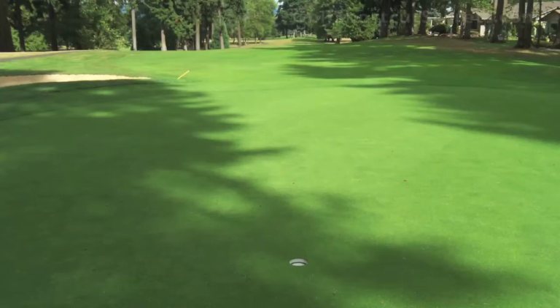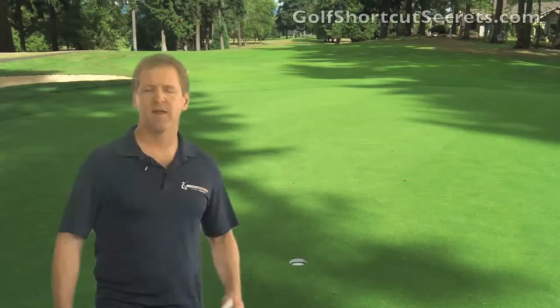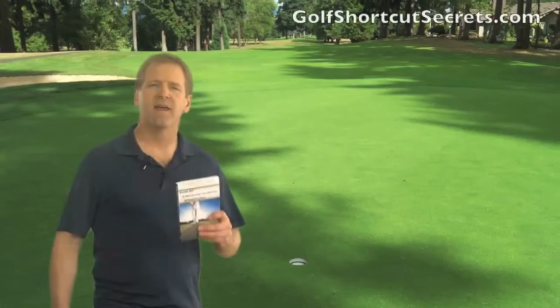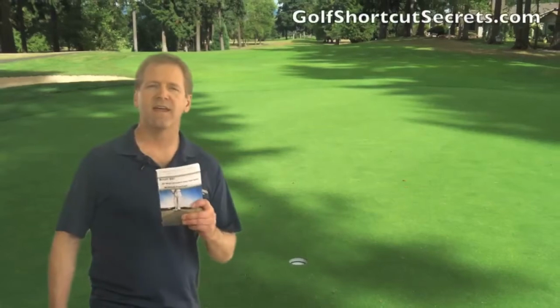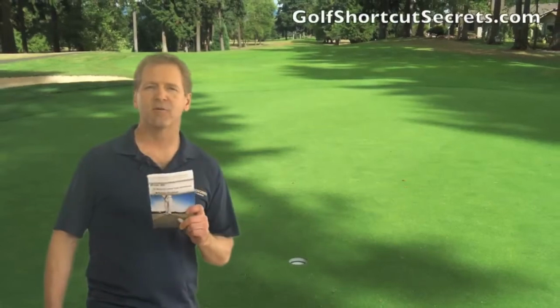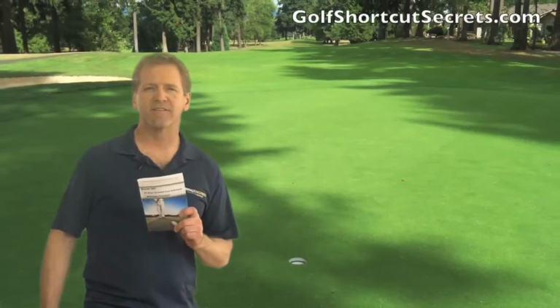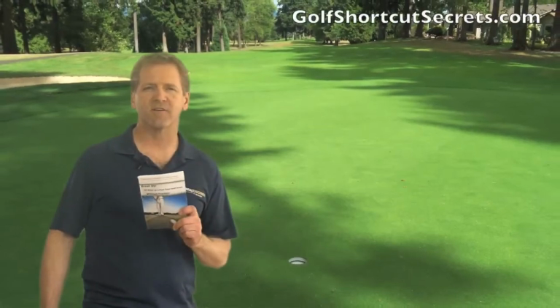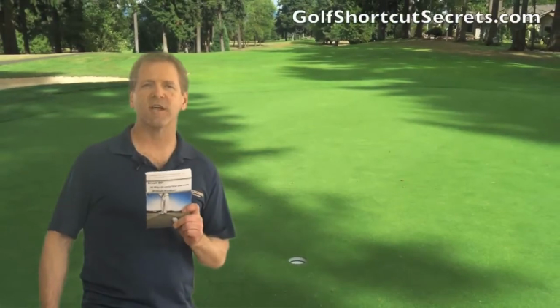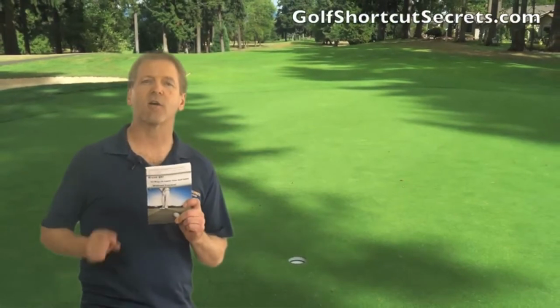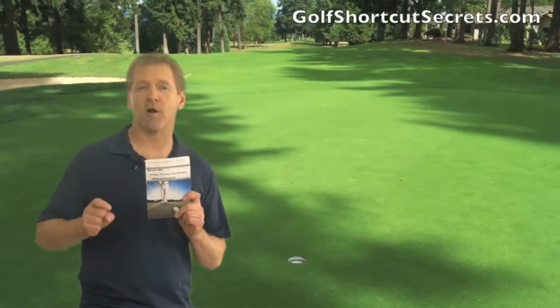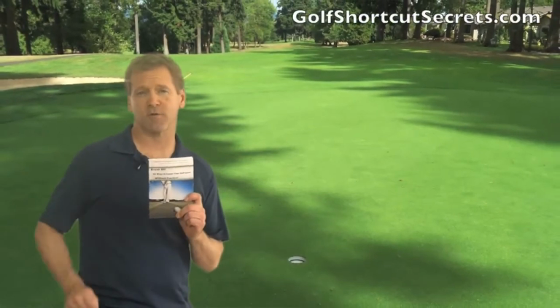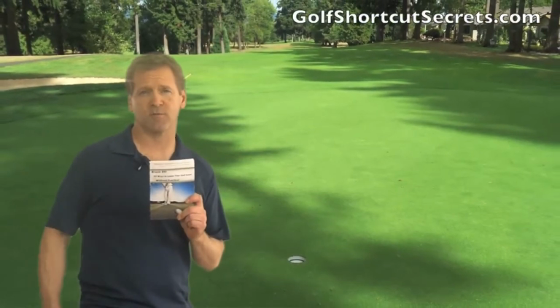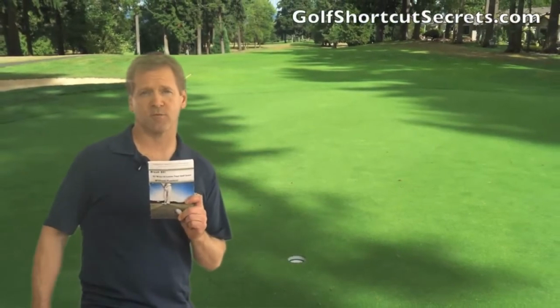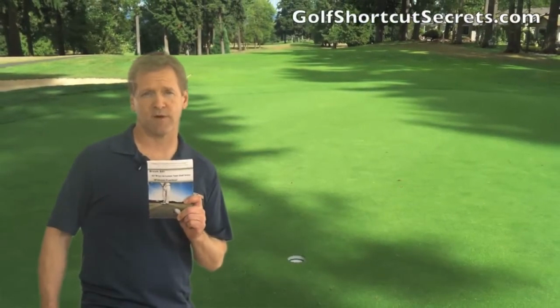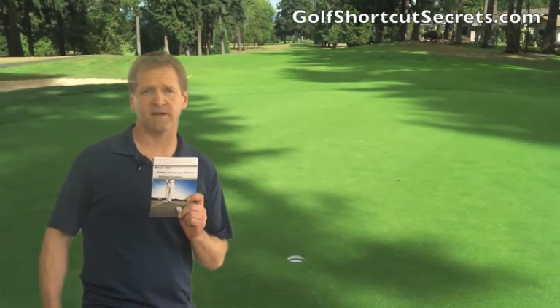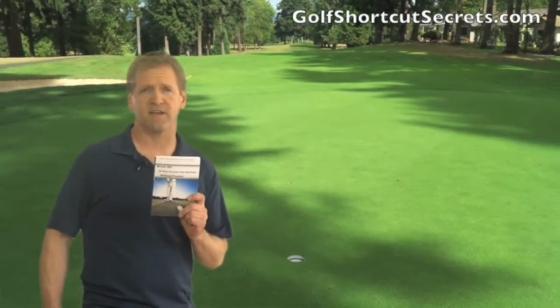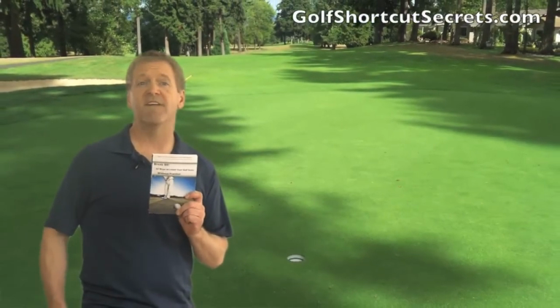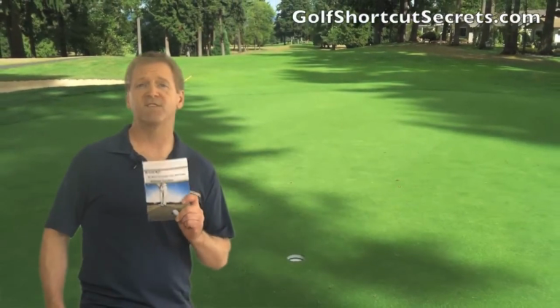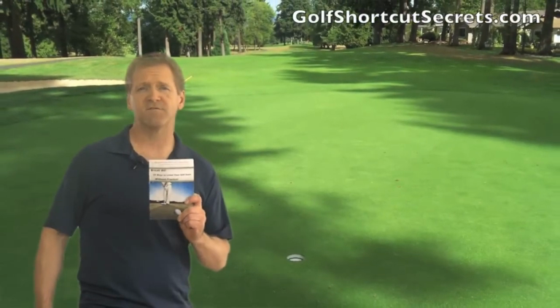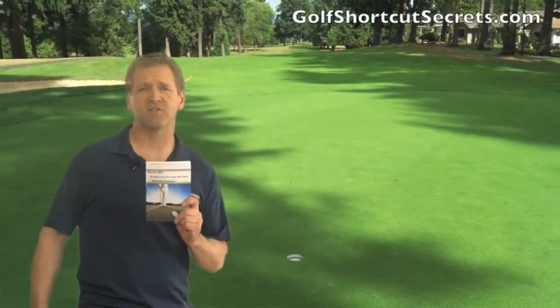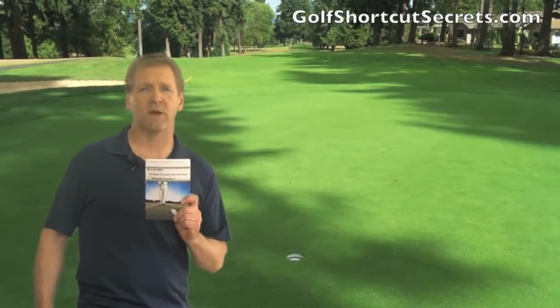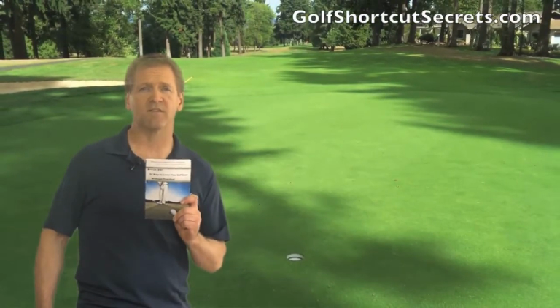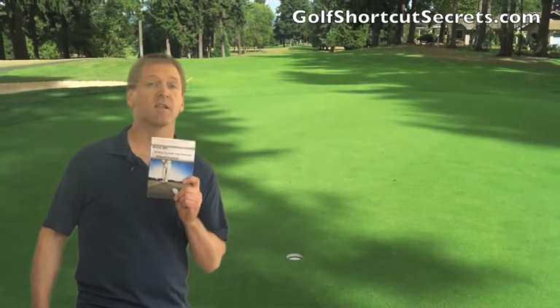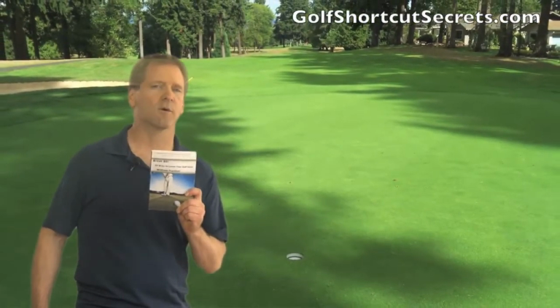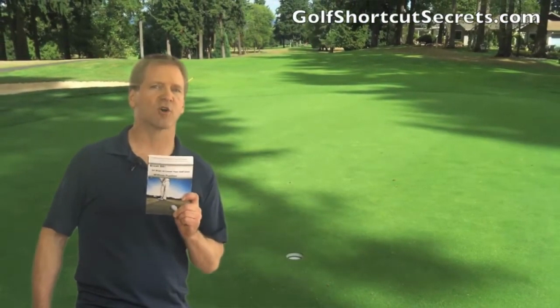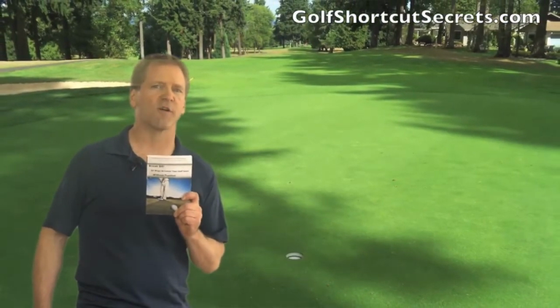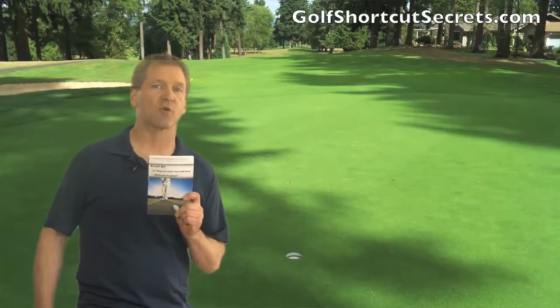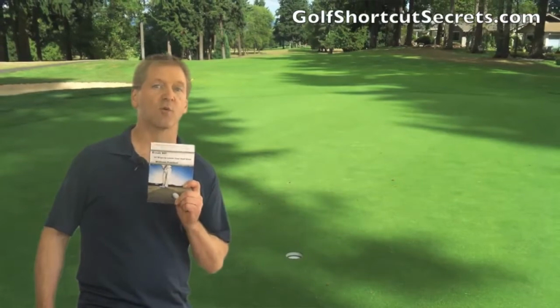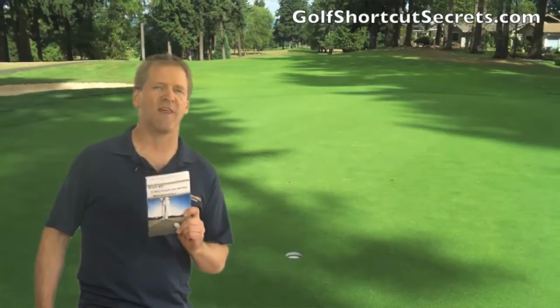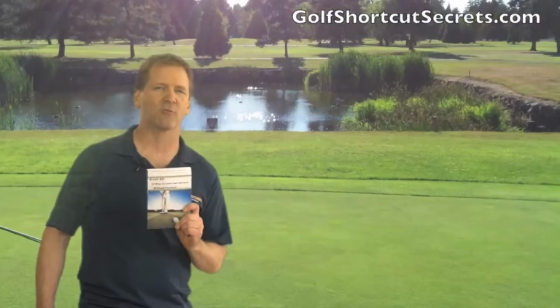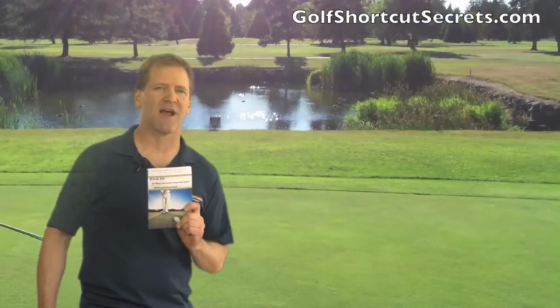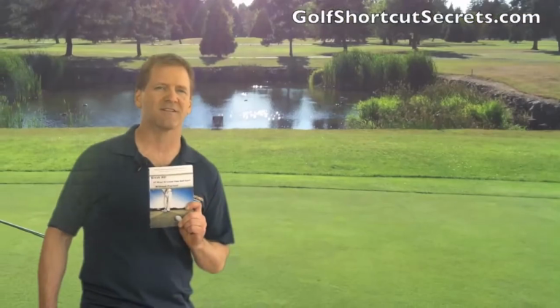Hey, Craig Sigel here, author of the book Break 80: 52 Ways to Lower Your Golf Score Without Practice.